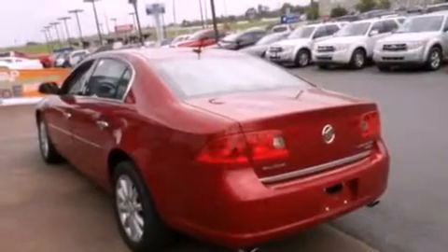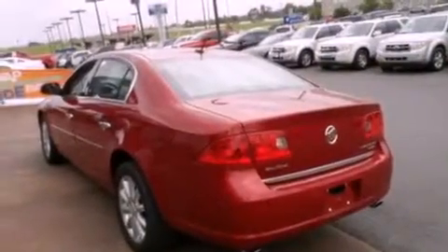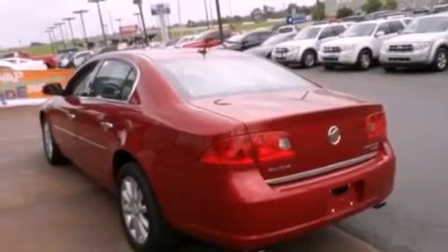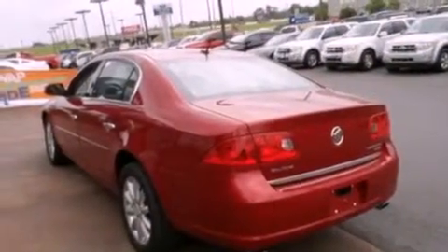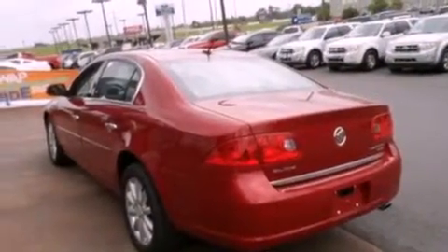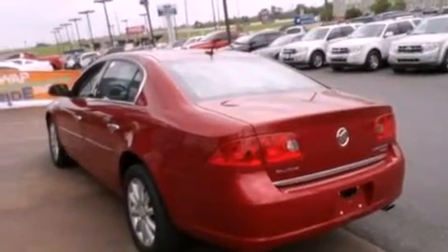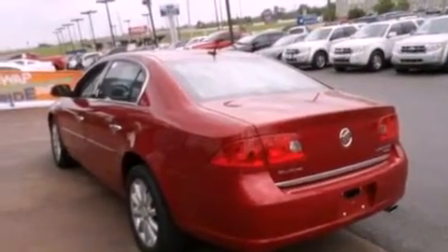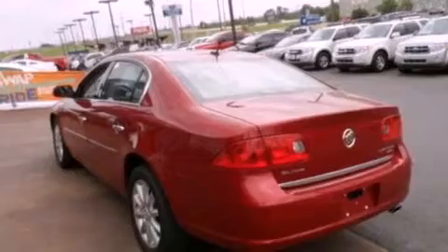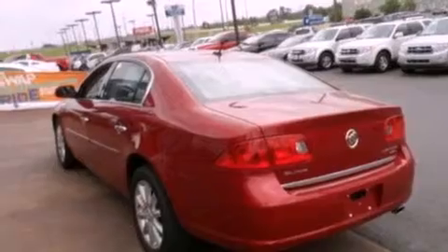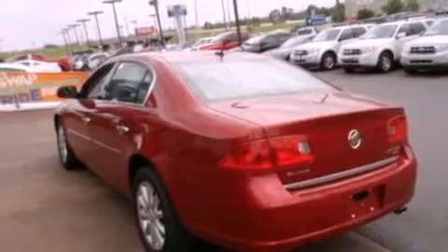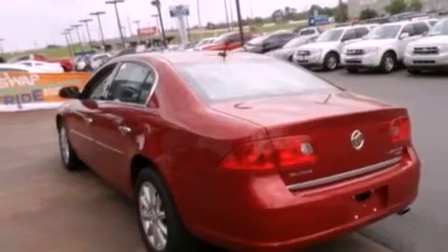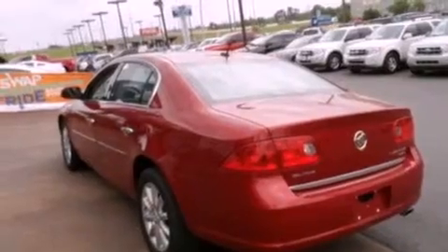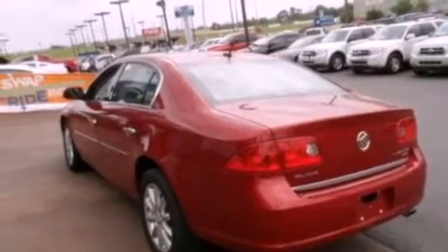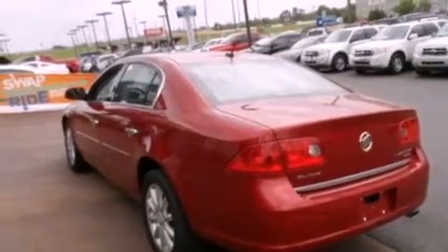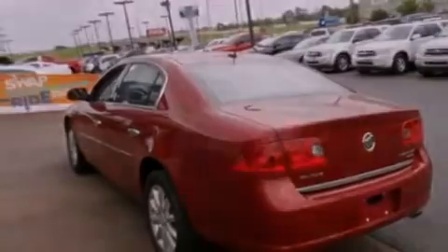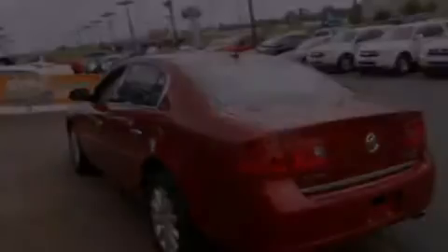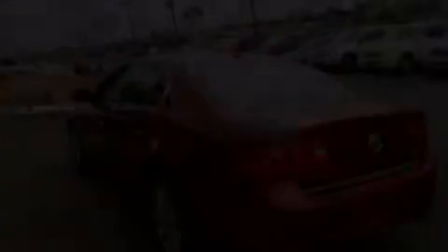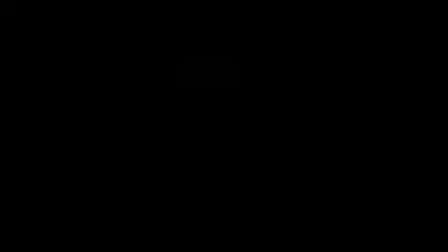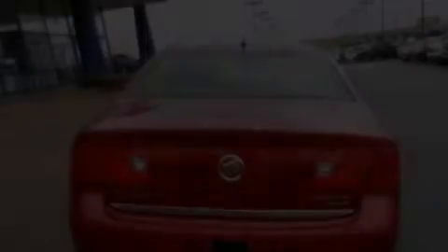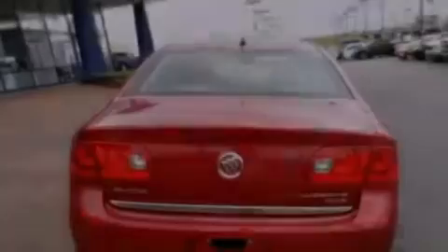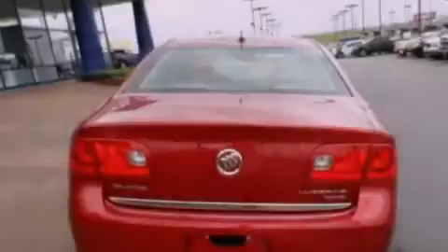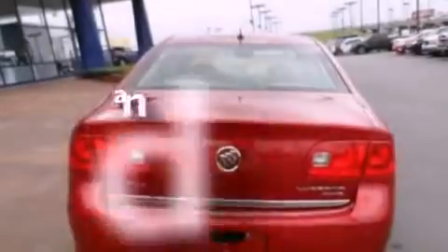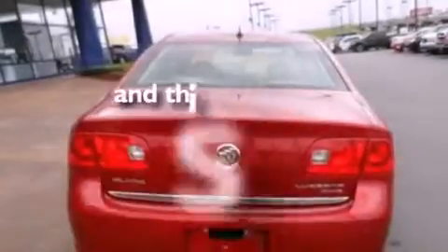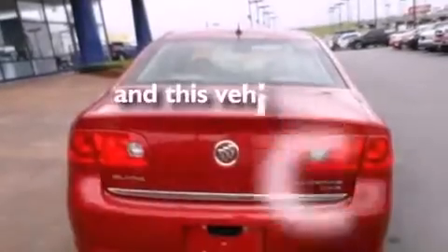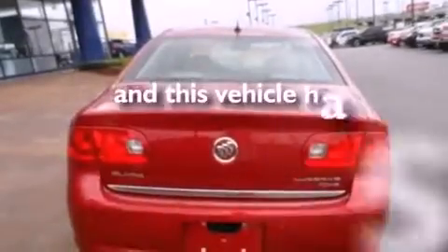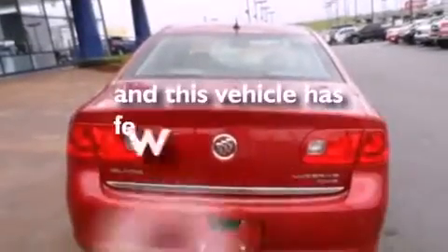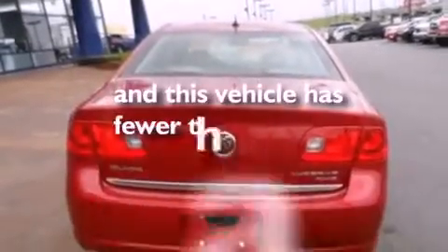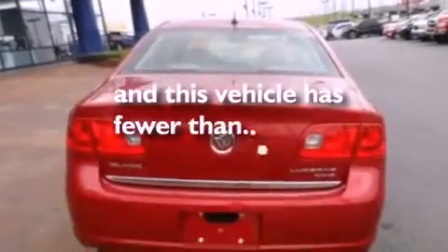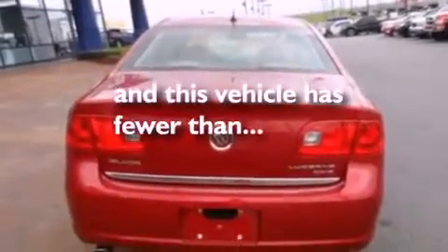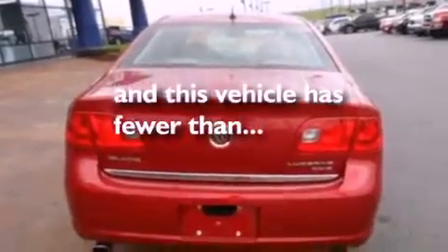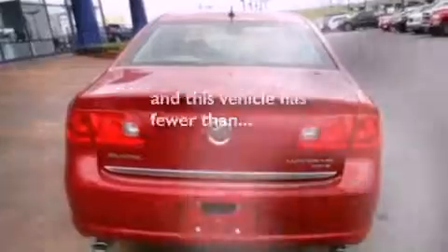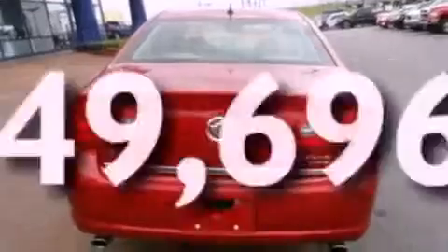Additional features include an illuminated passenger side vanity mirror, fog lamps, OnStar, air conditioning with automatic climate control, and this vehicle has fewer than 50,000 miles on the odometer.